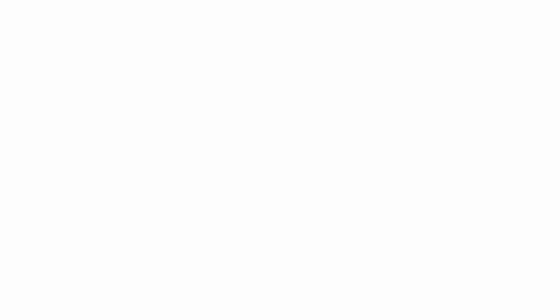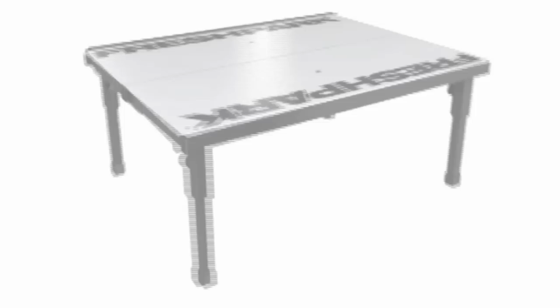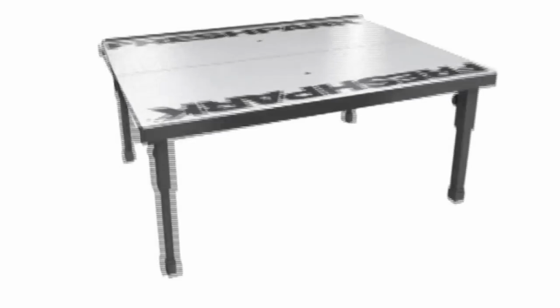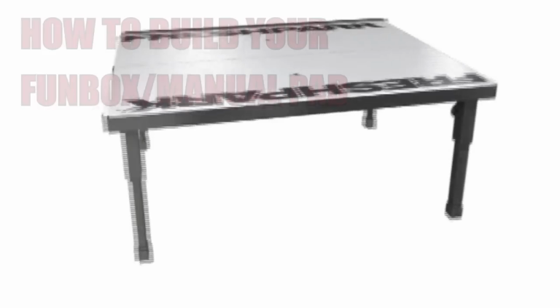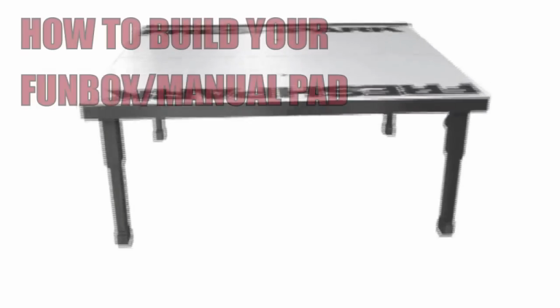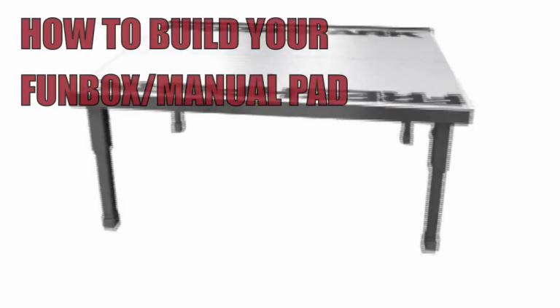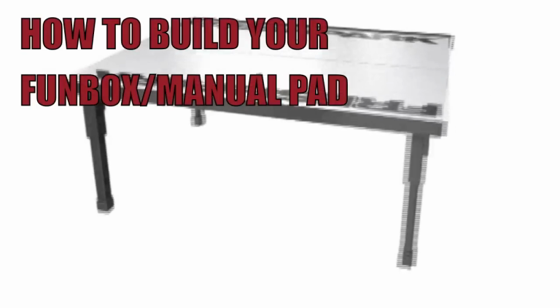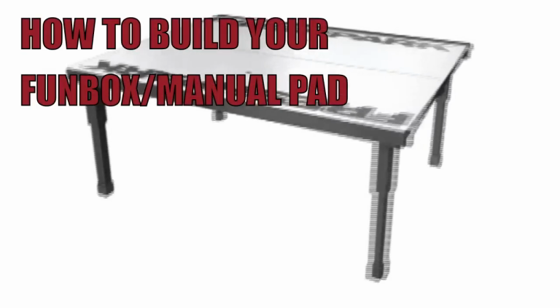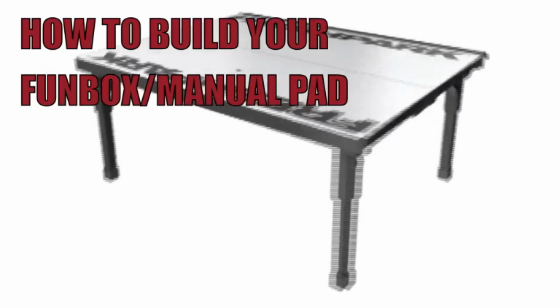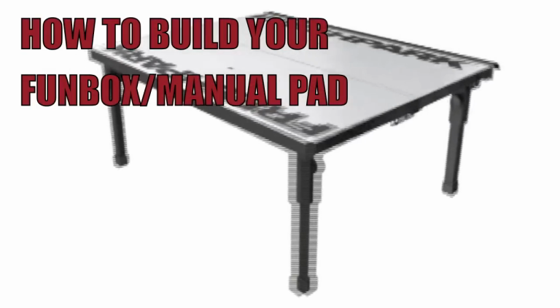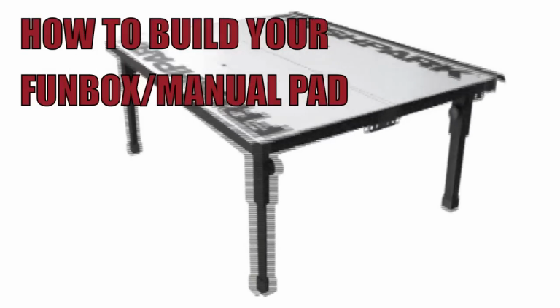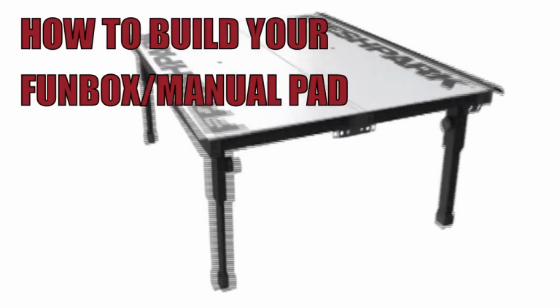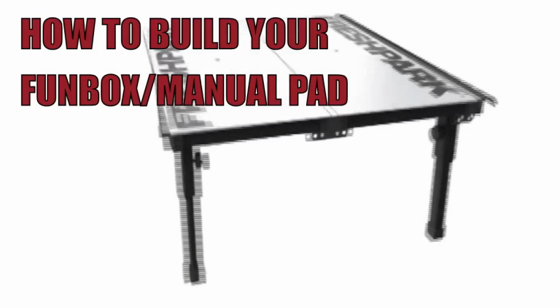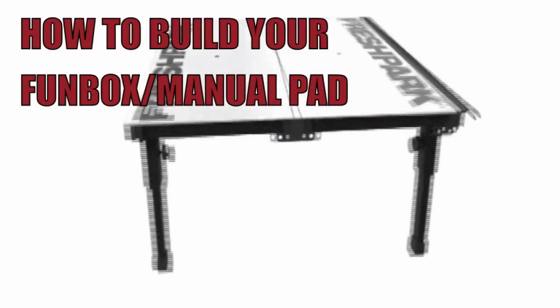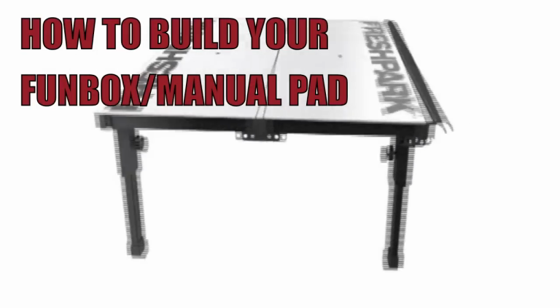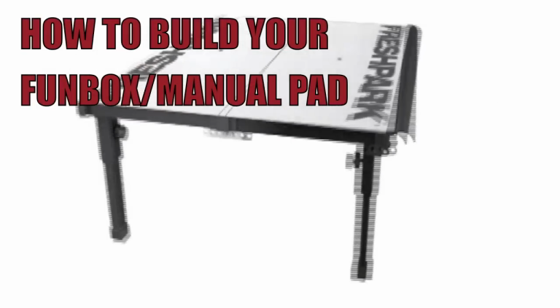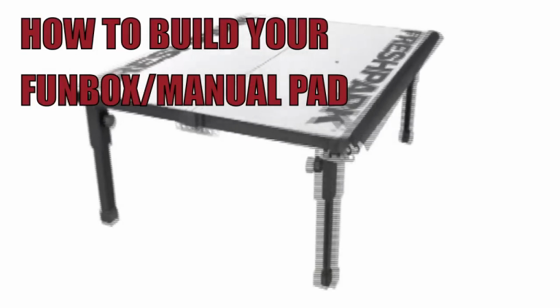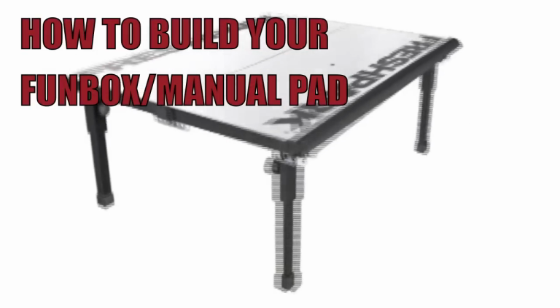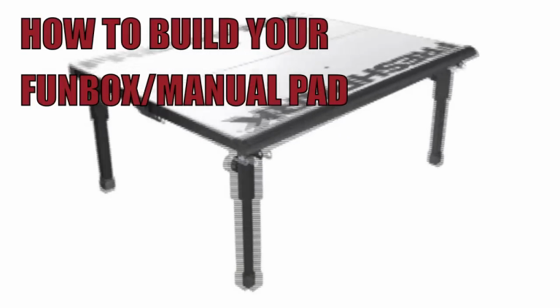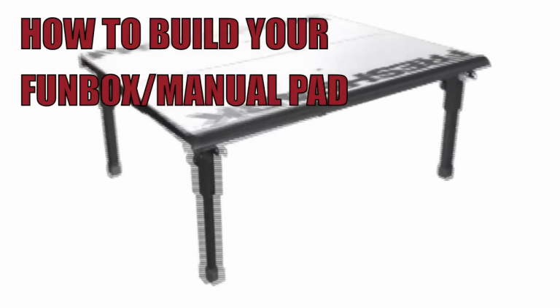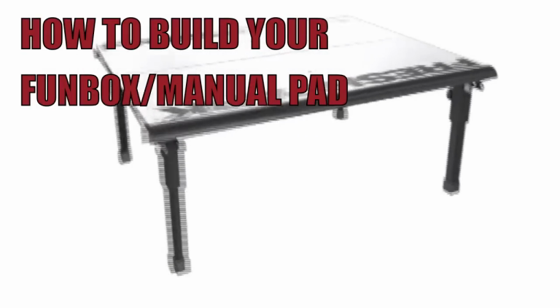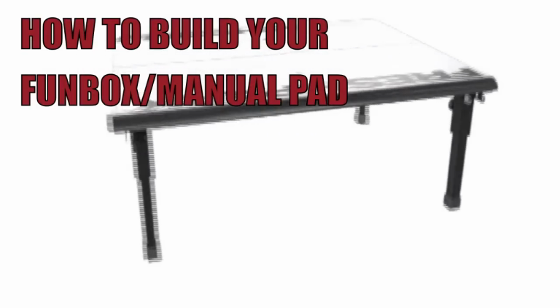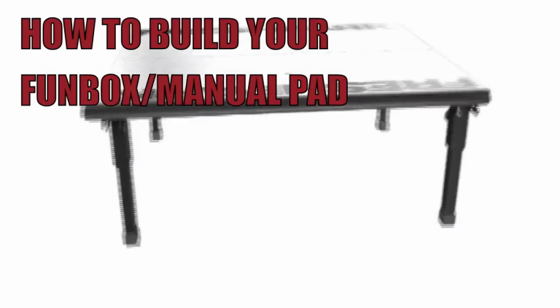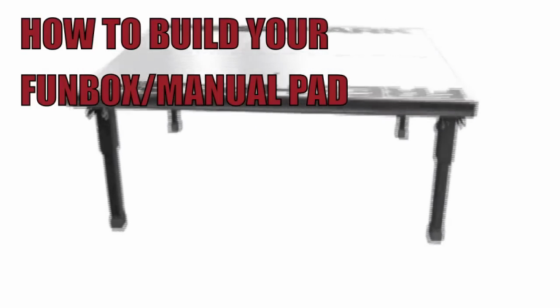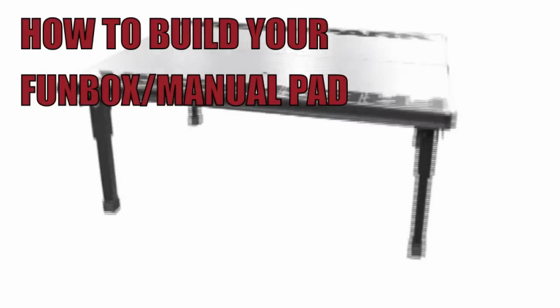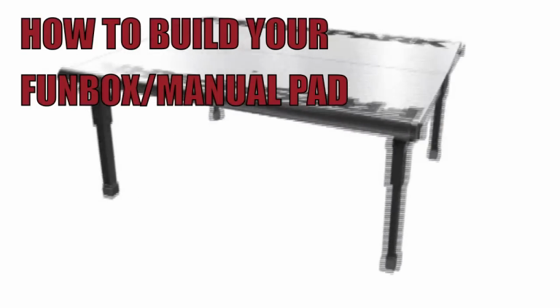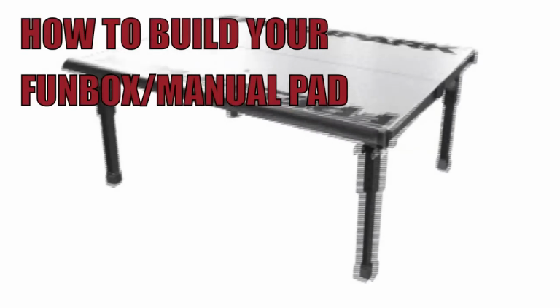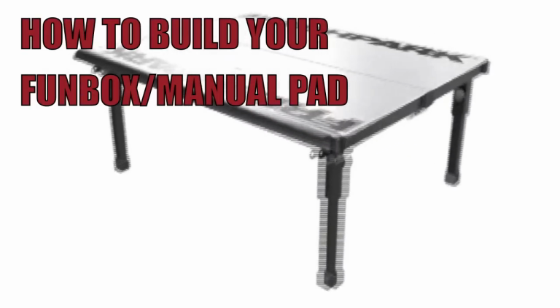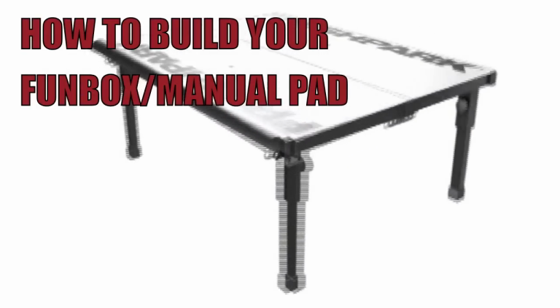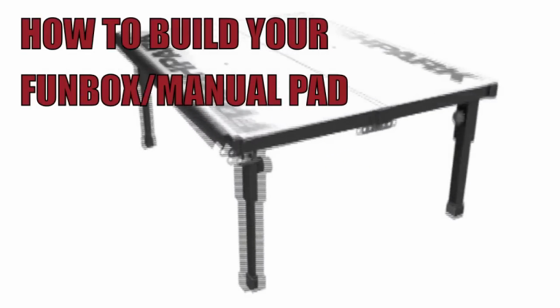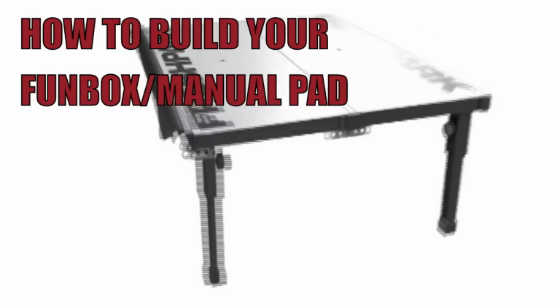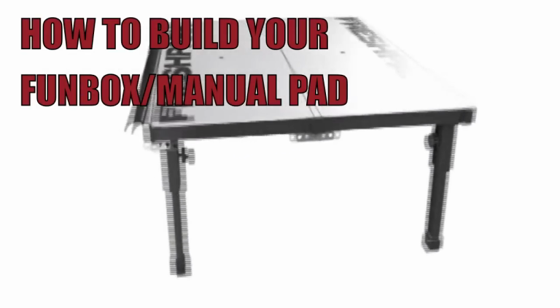Welcome to Fresh Park. In this session you will learn how to build your Funbox manual pad.